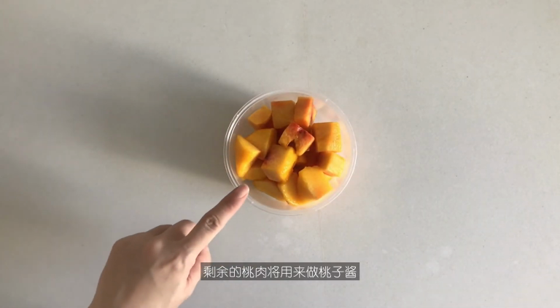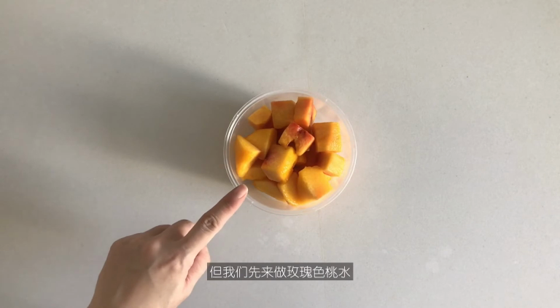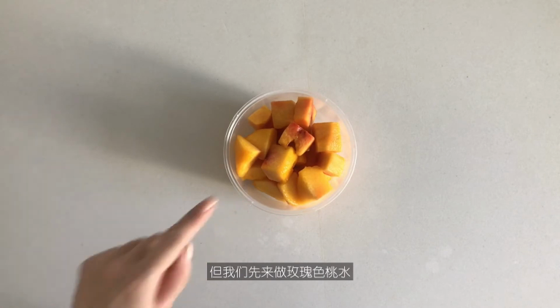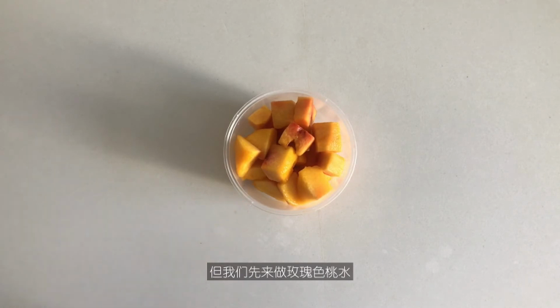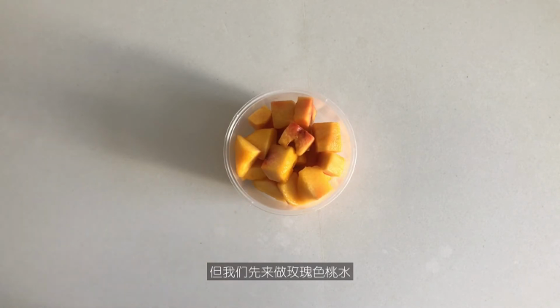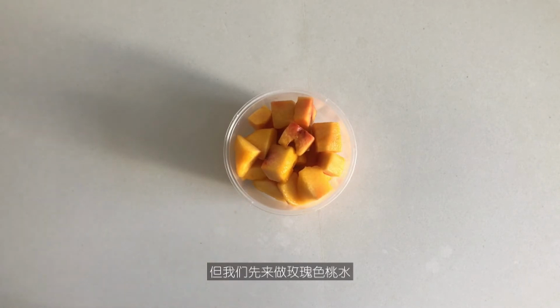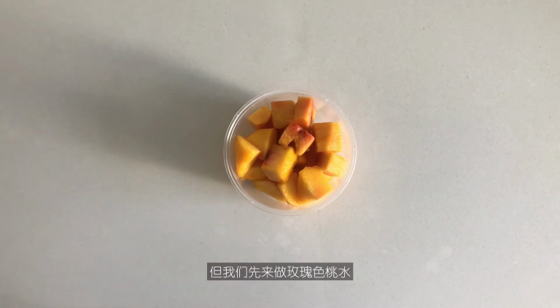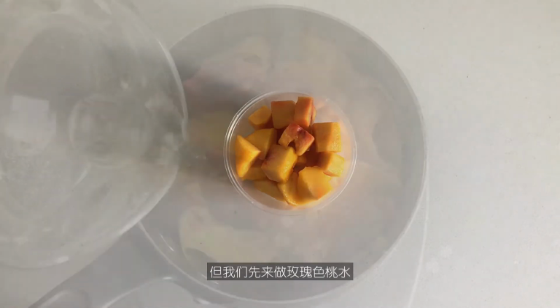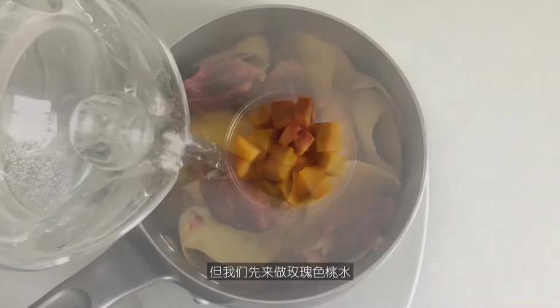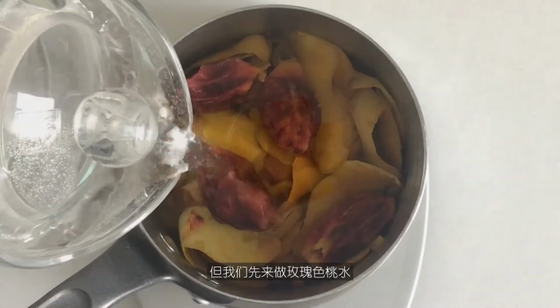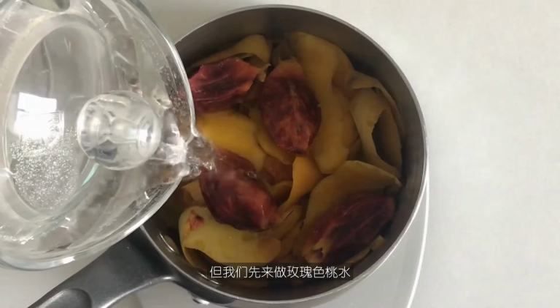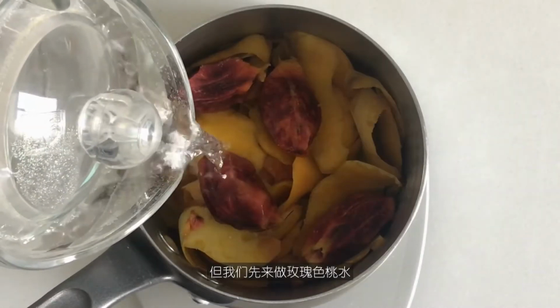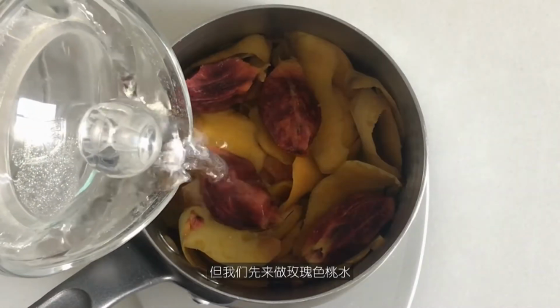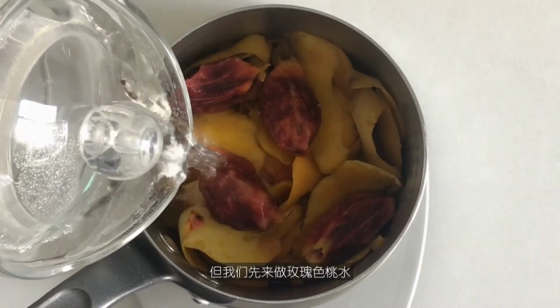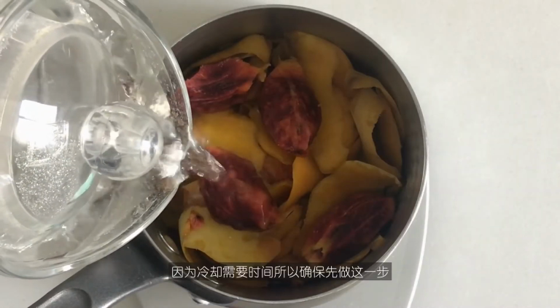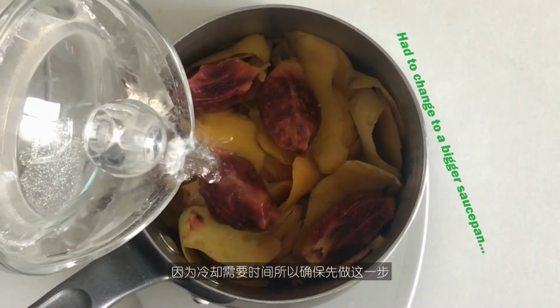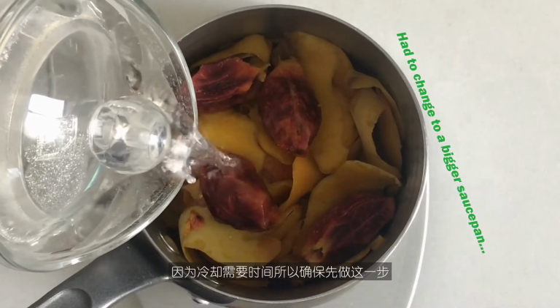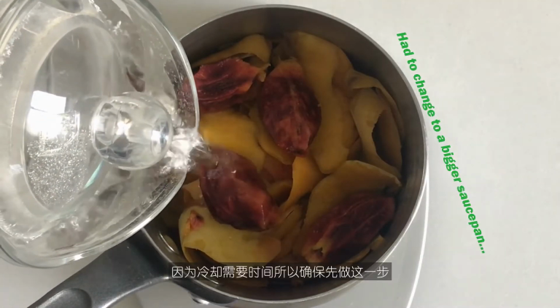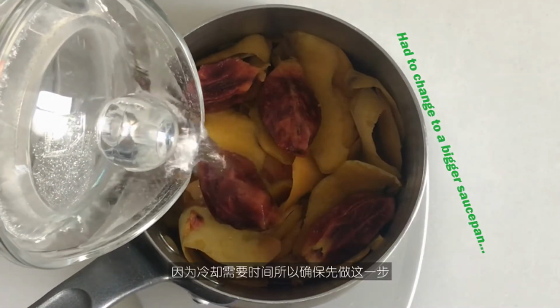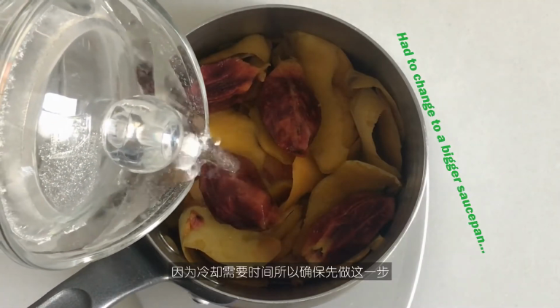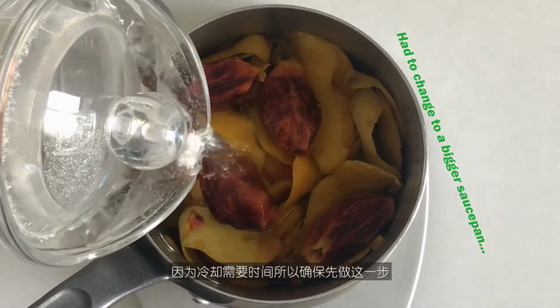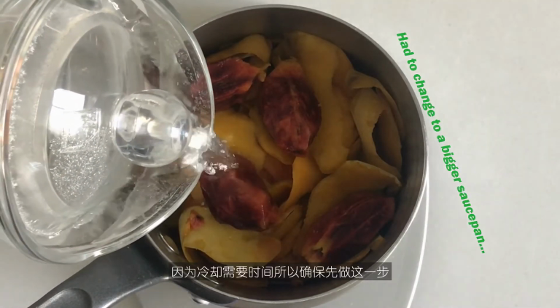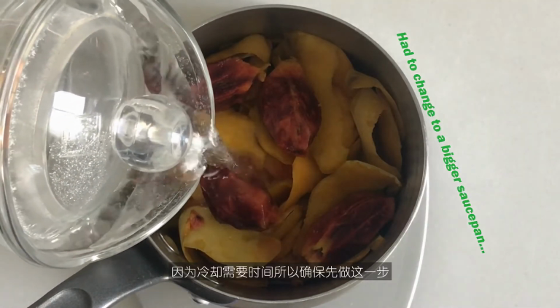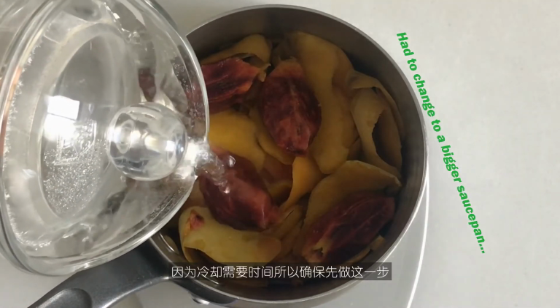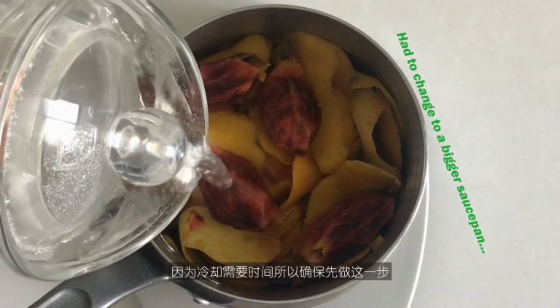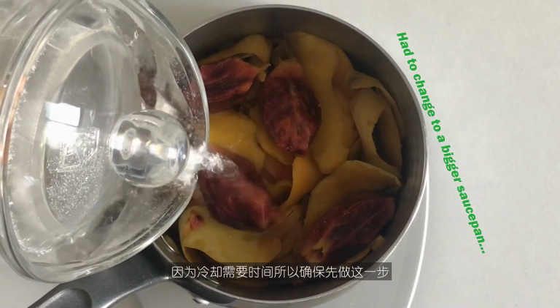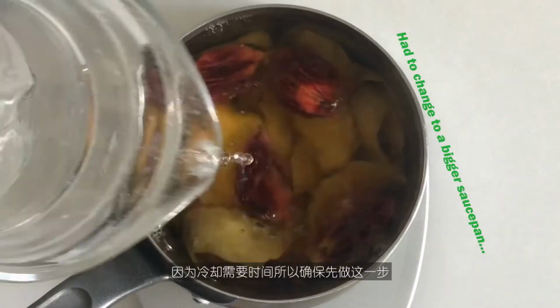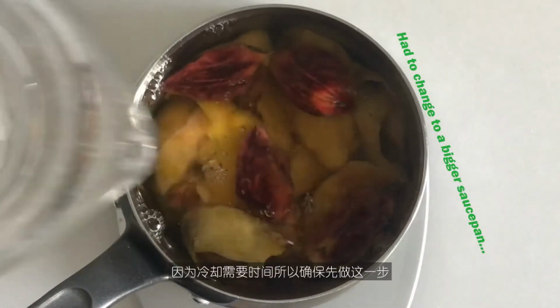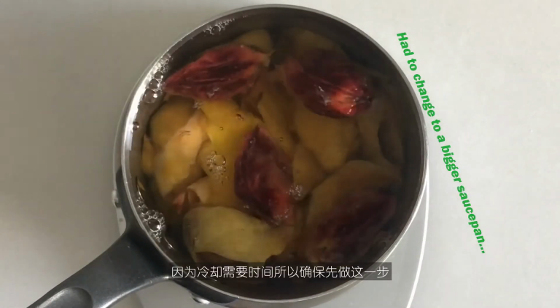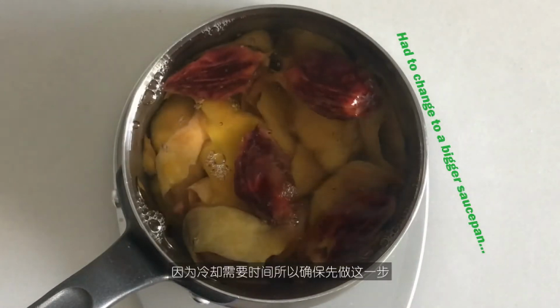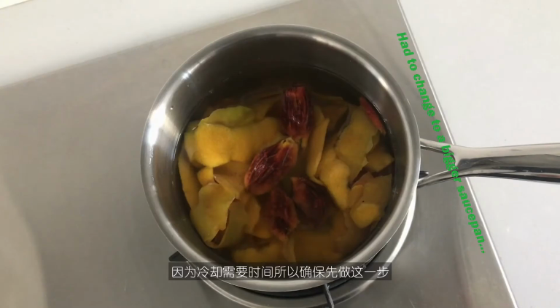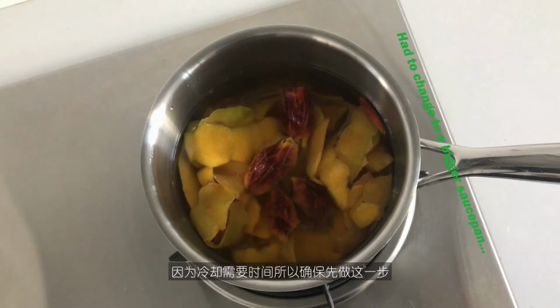And the remaining flesh will be used for the peach jam. But first, let's make rosy peach water, as the chilling takes time, so make sure to do this step first.